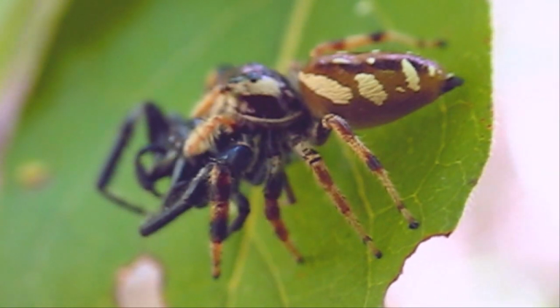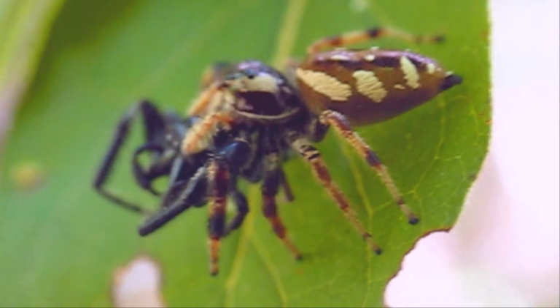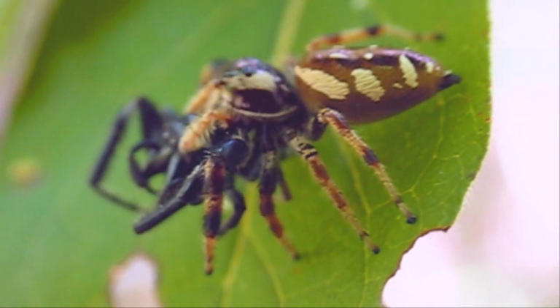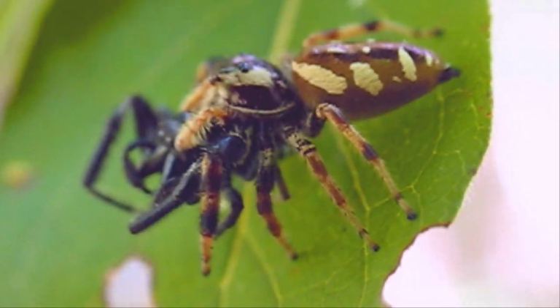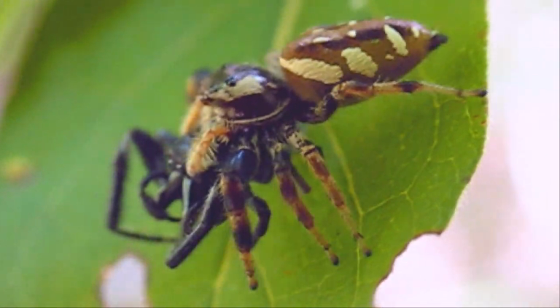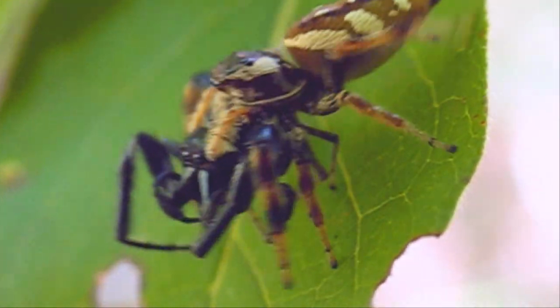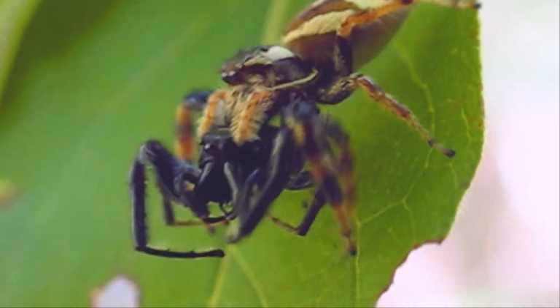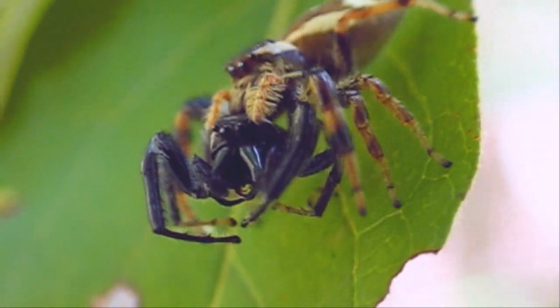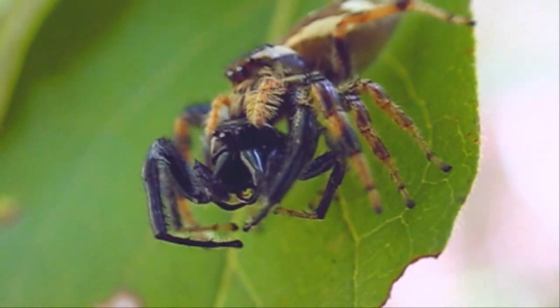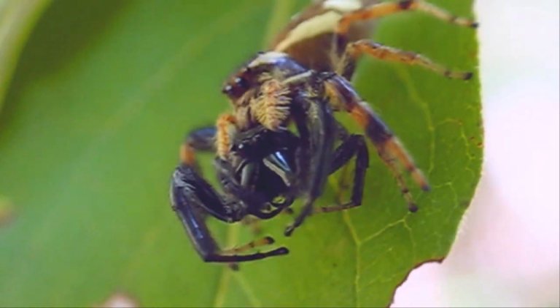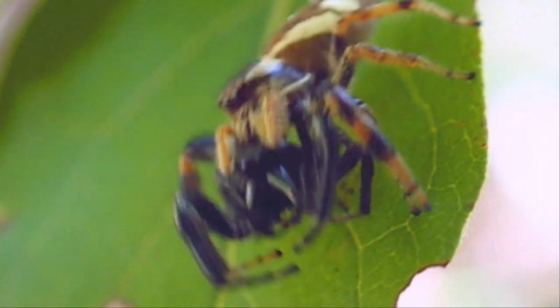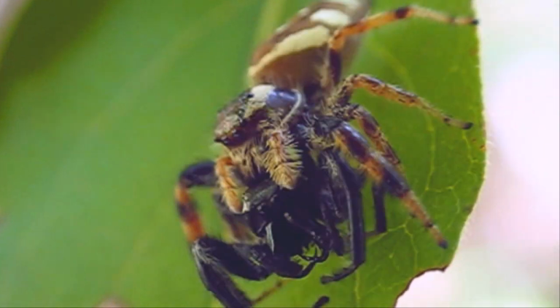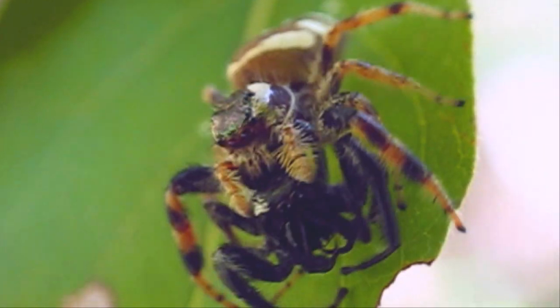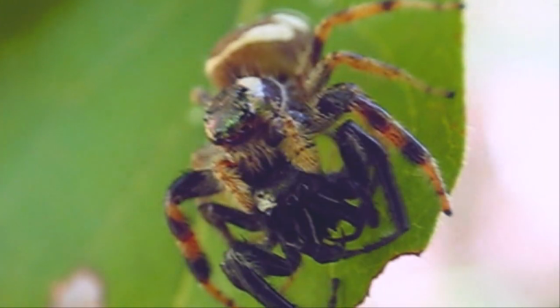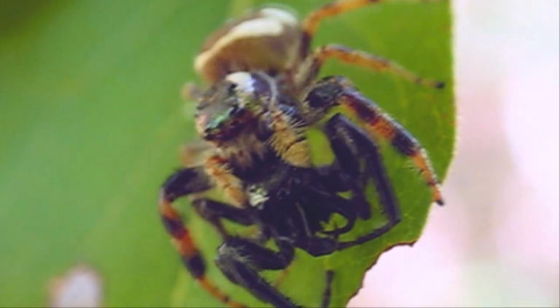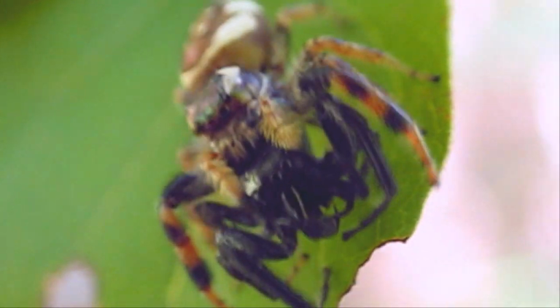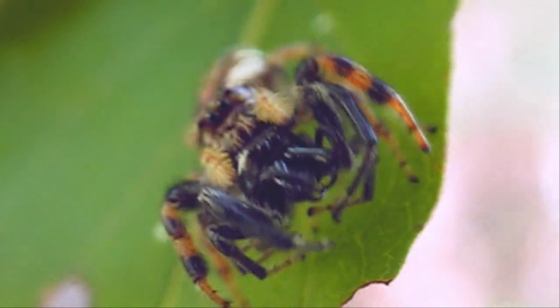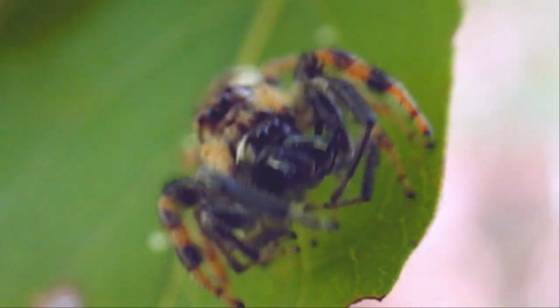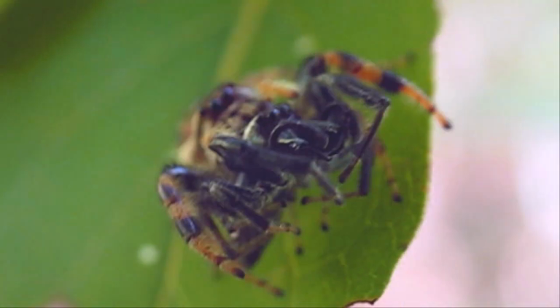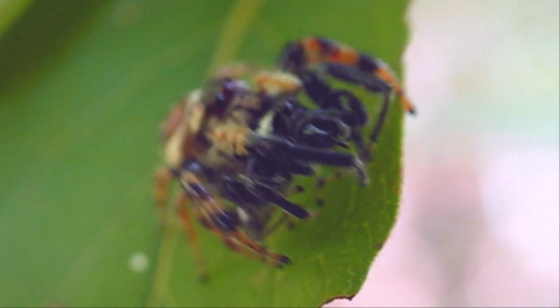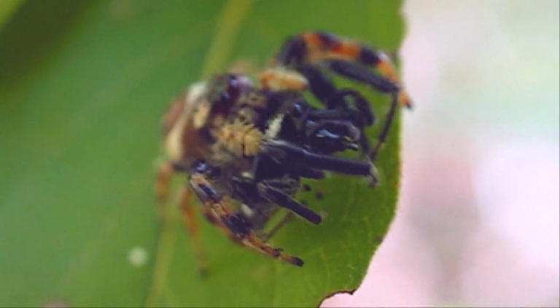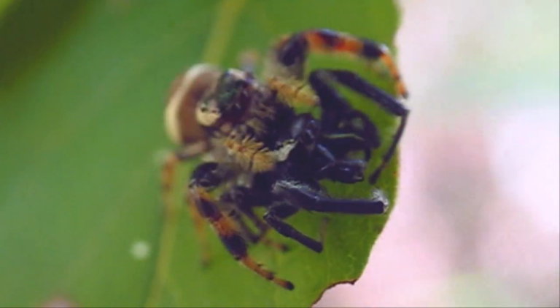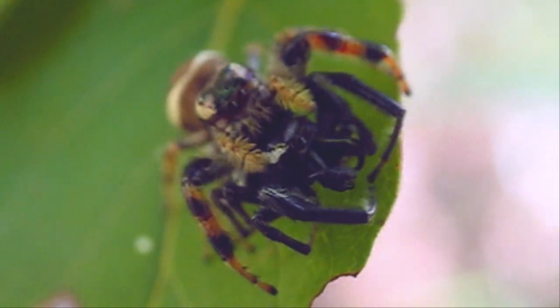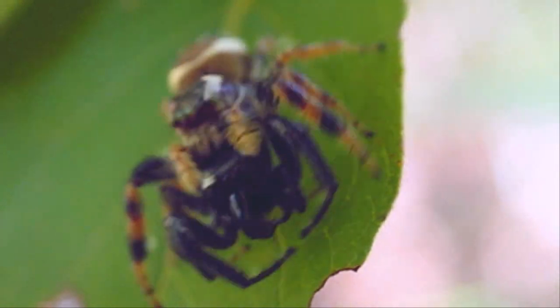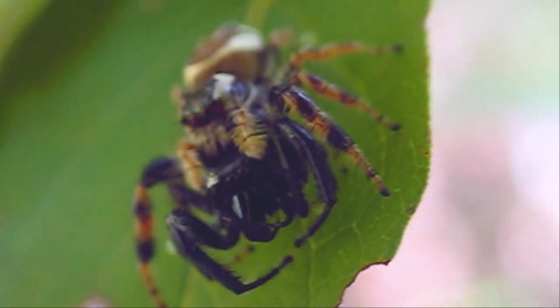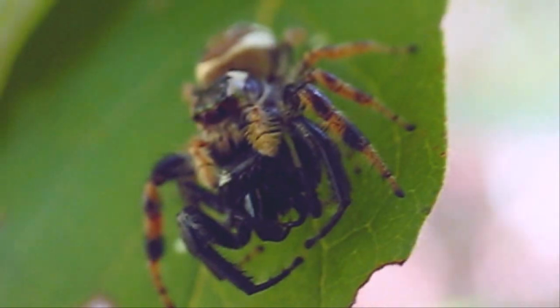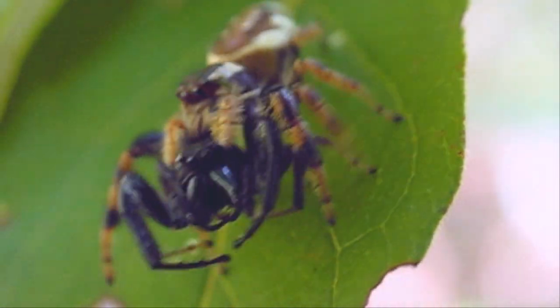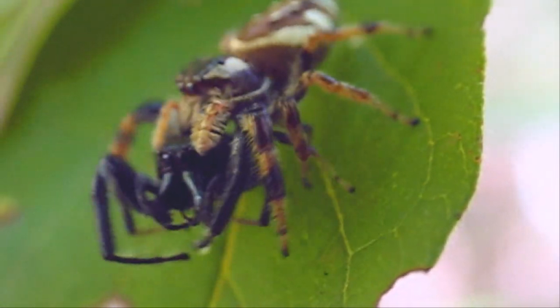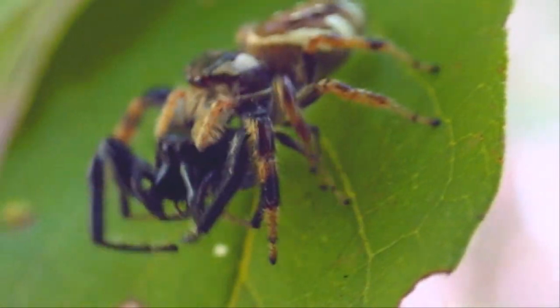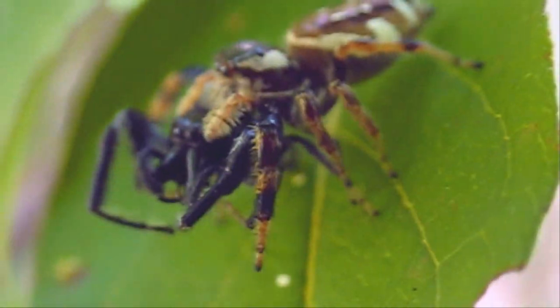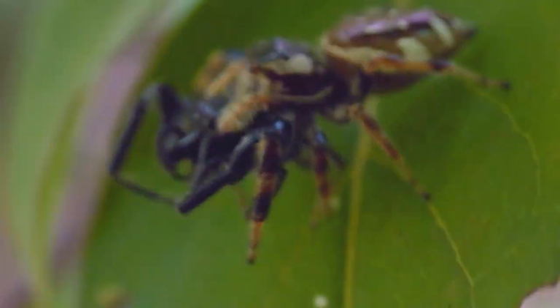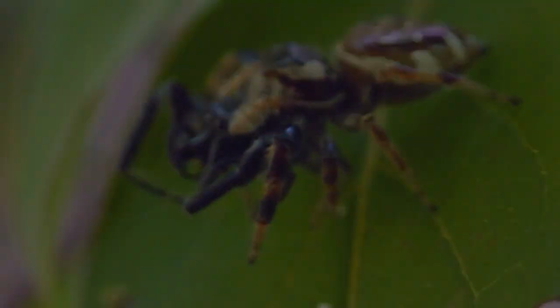She's quite a bit bigger than the male. Here are those big front arms — he couldn't defend himself.